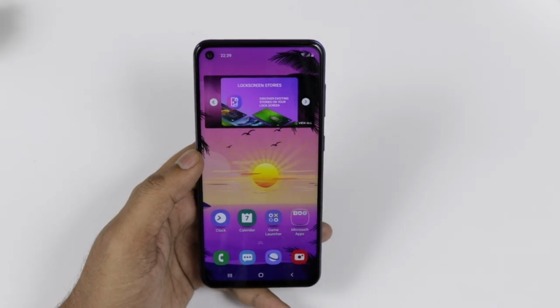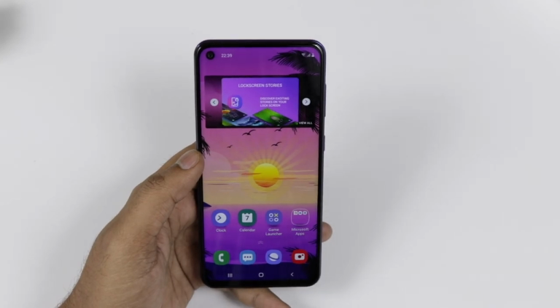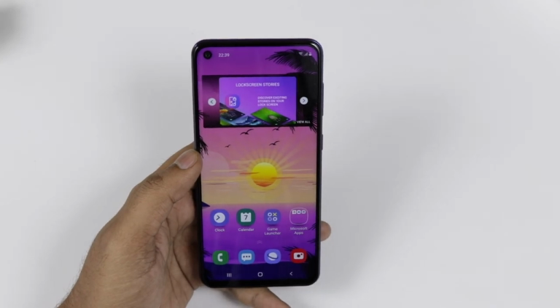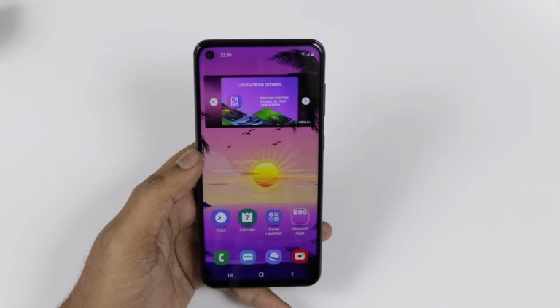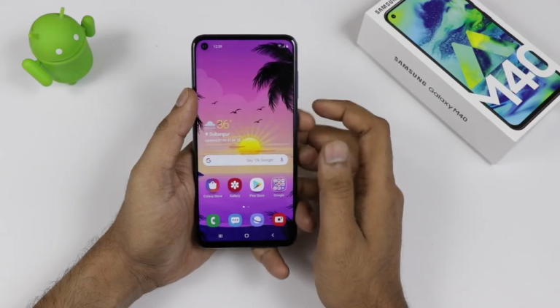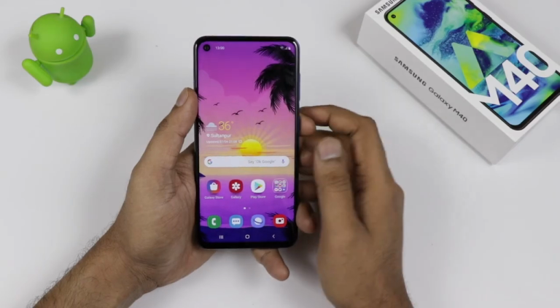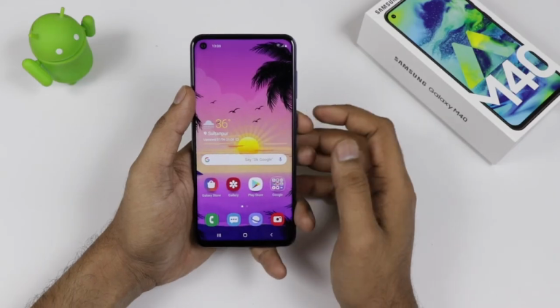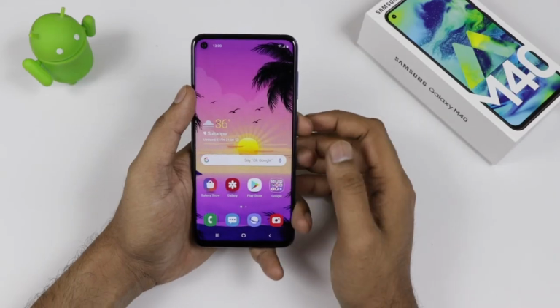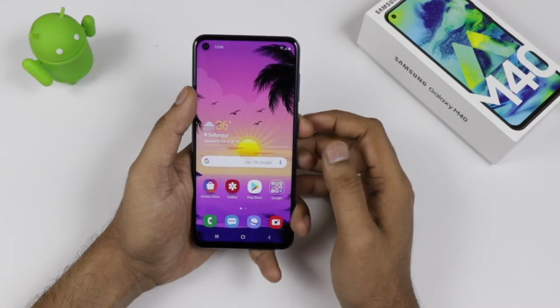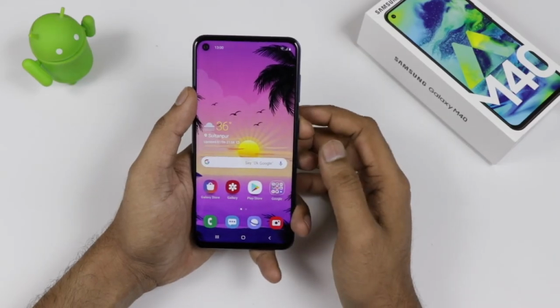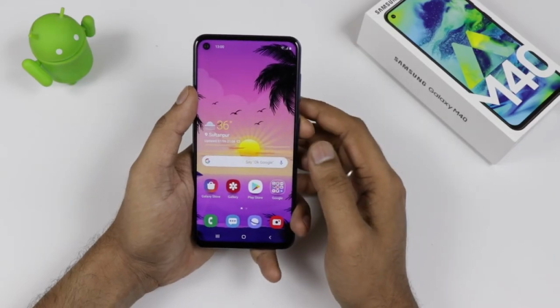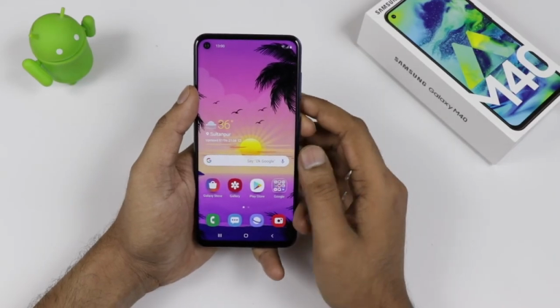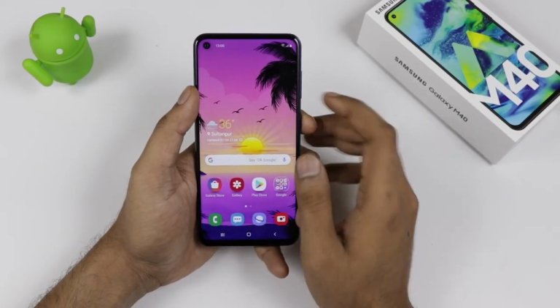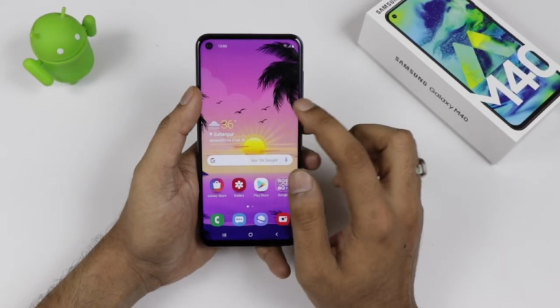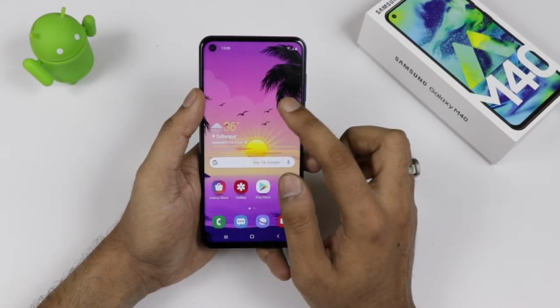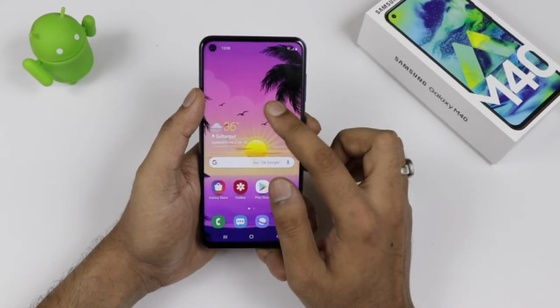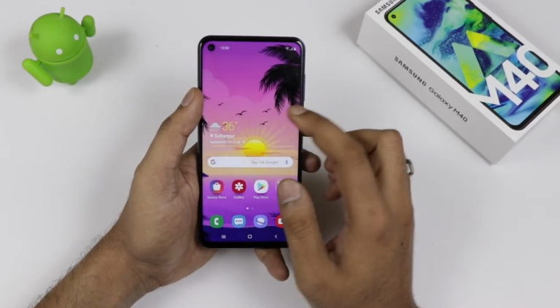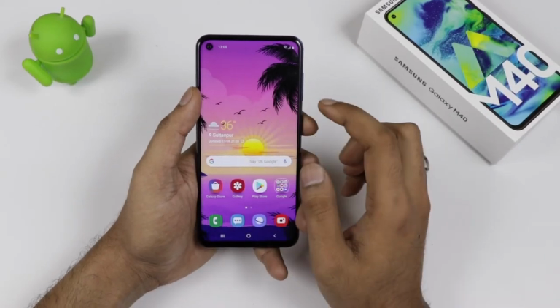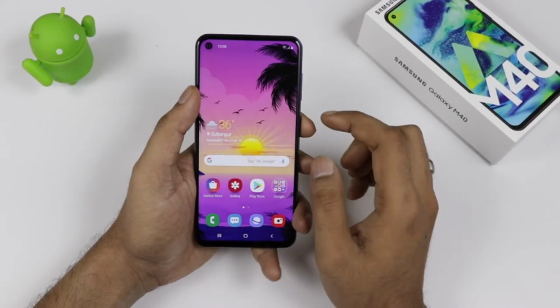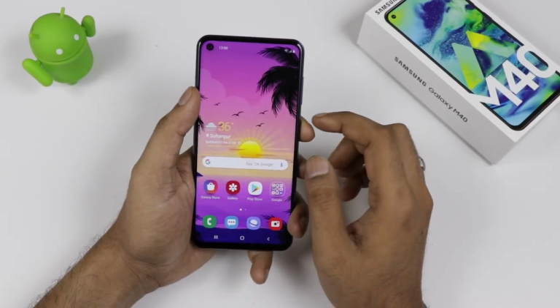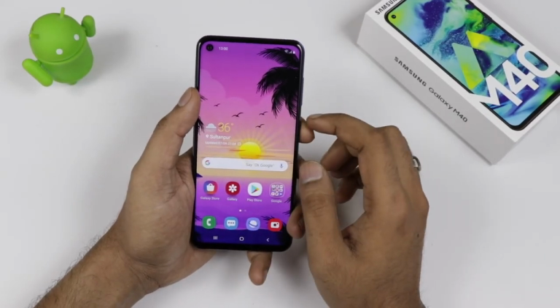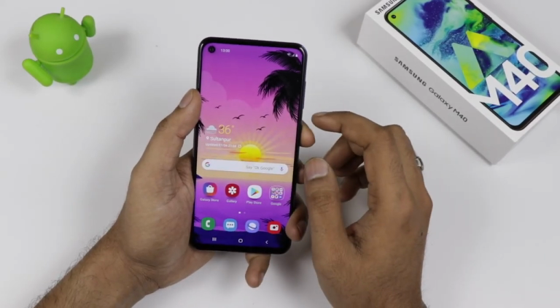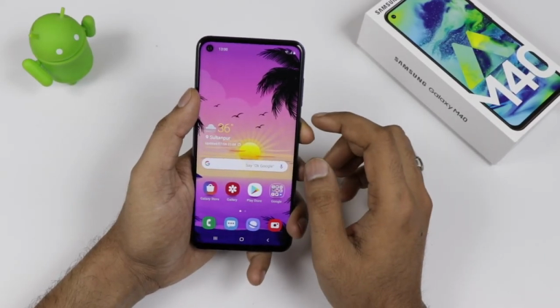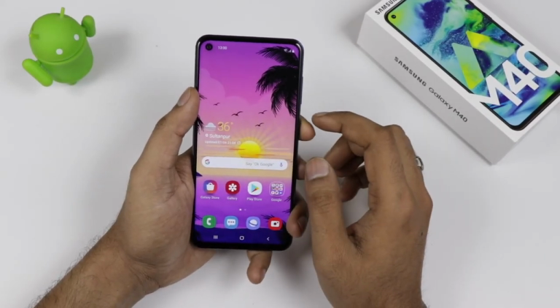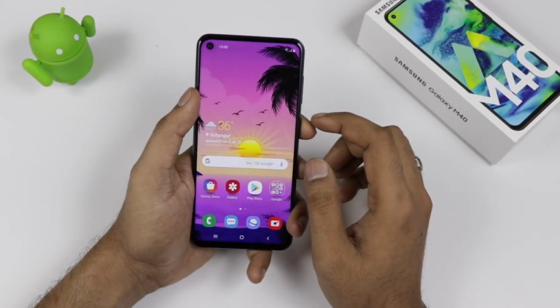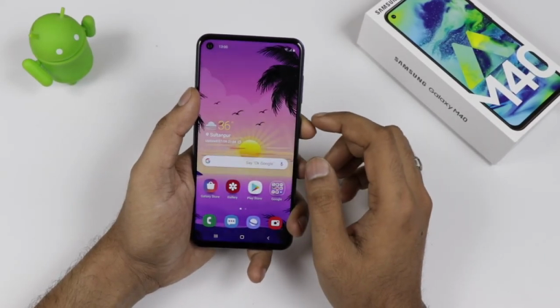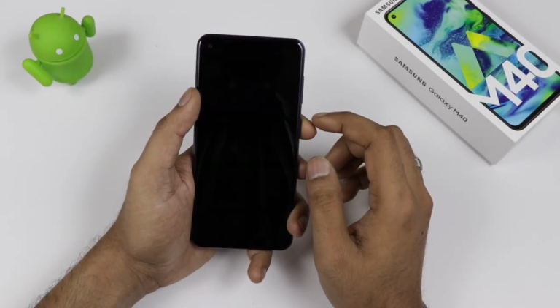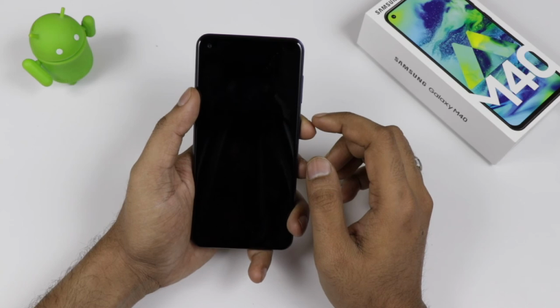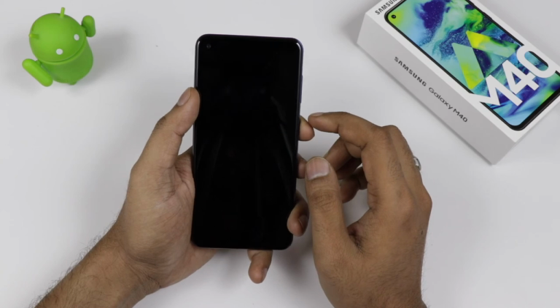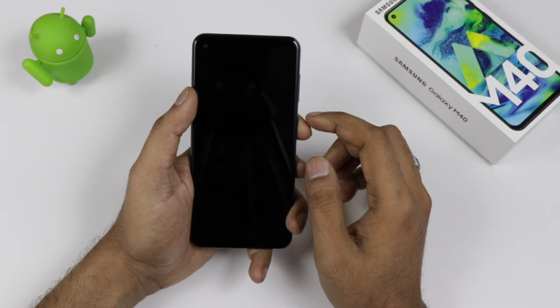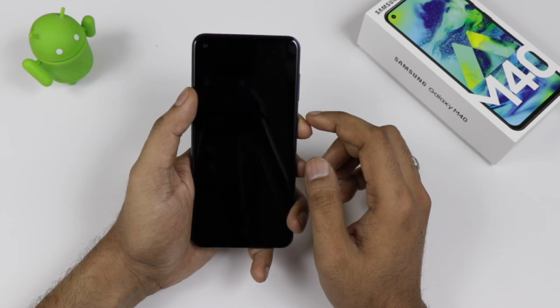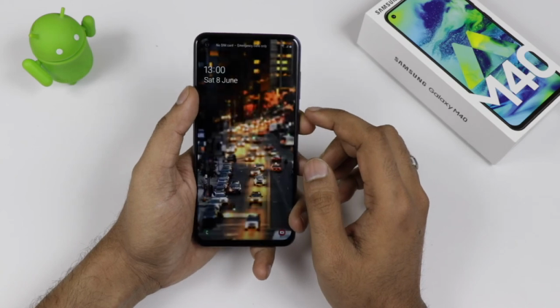This is all about the Samsung Galaxy M40, which will be going on sale online. The return price on the box is $20,490 and I guess this is still not the final price.